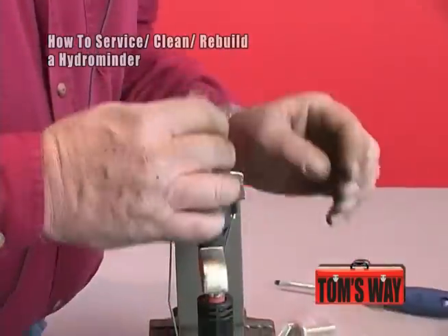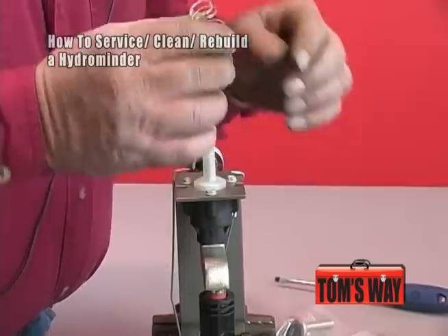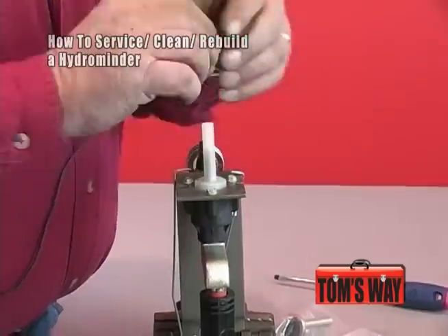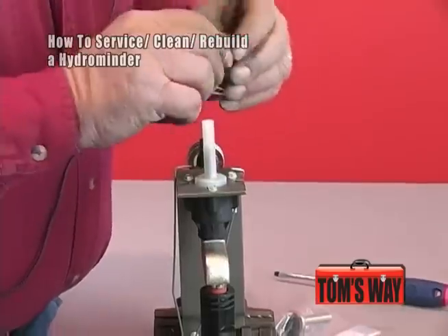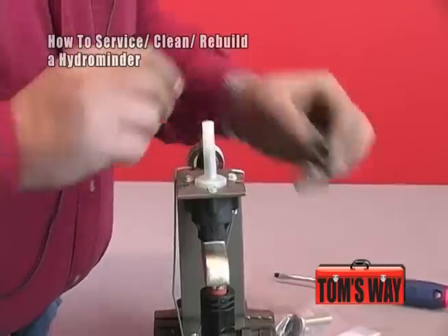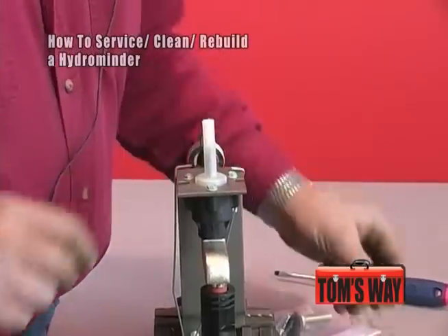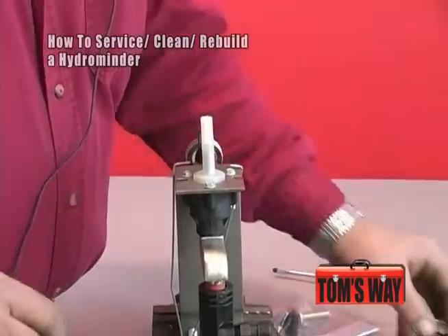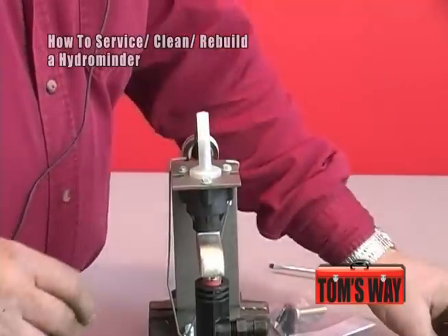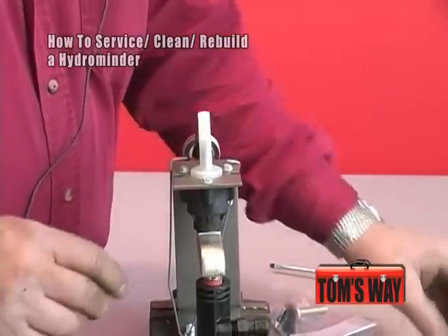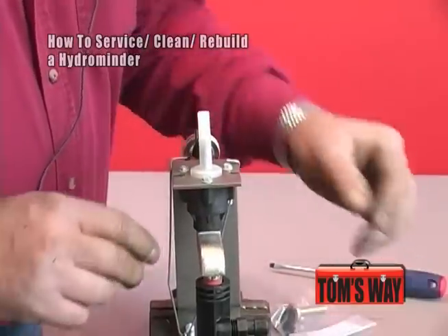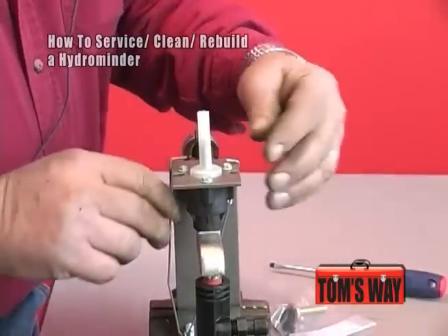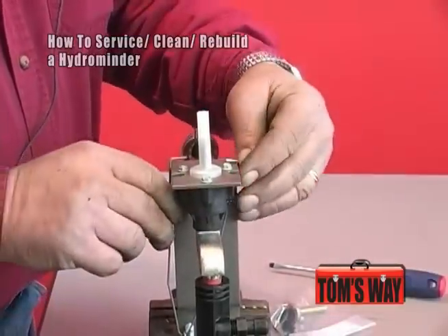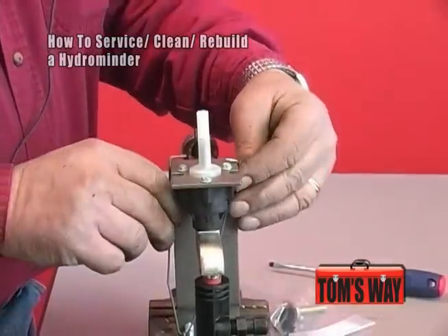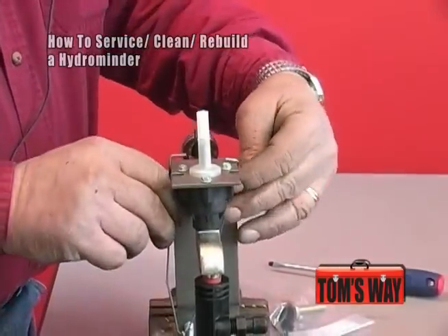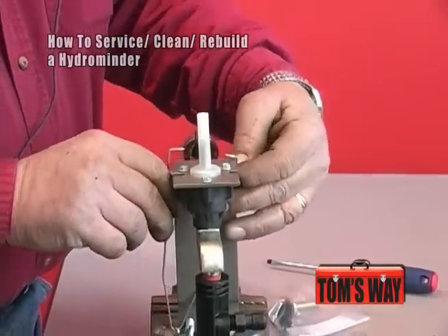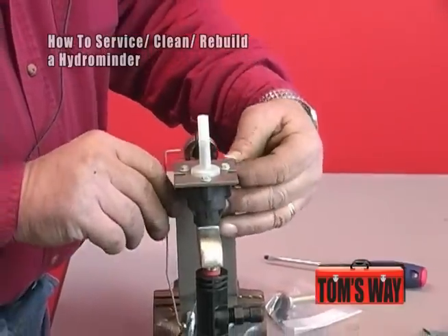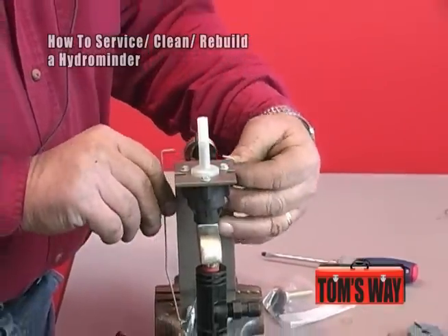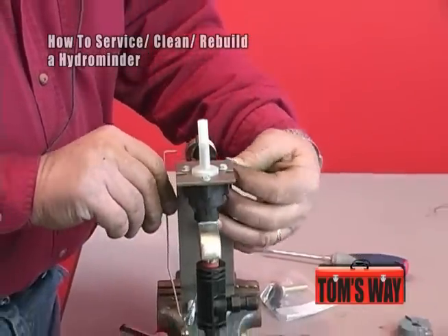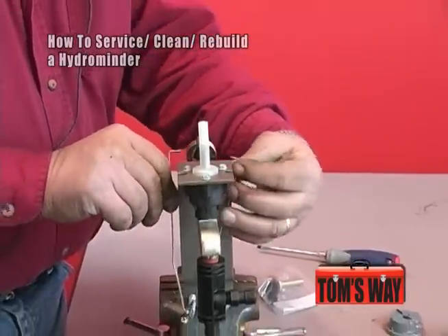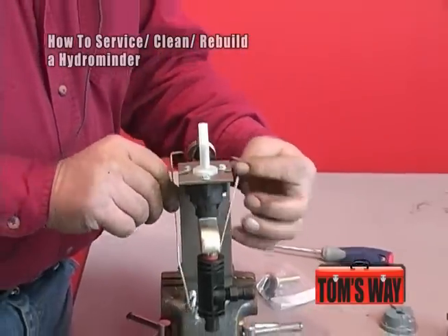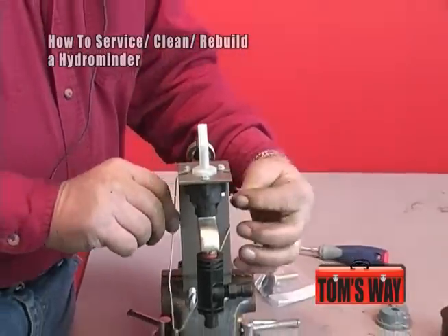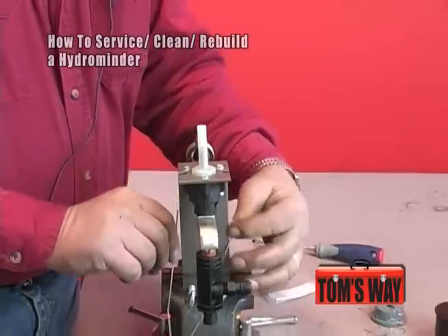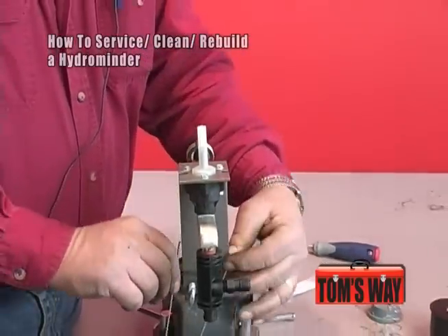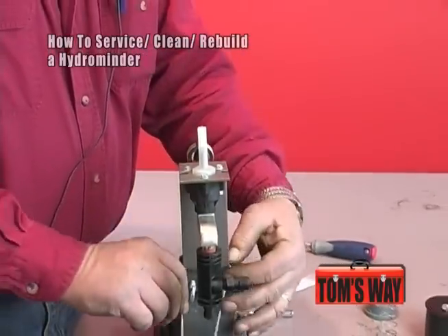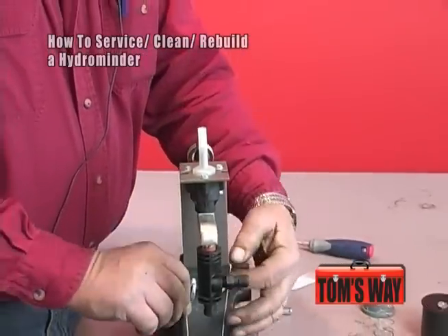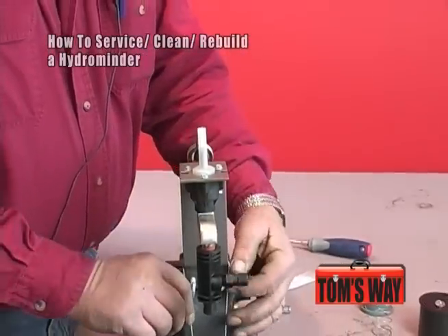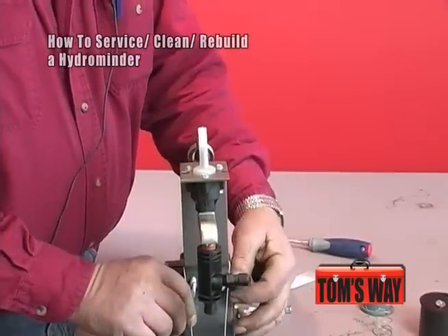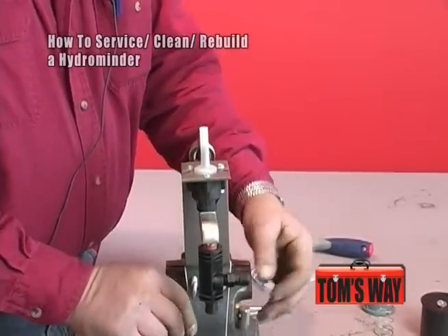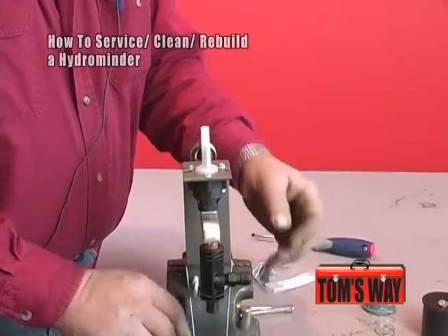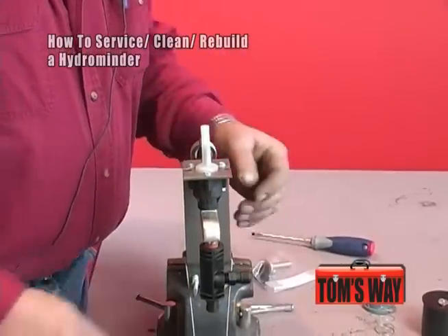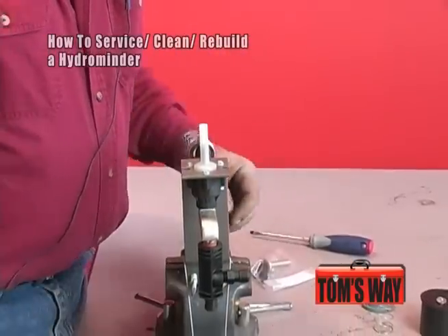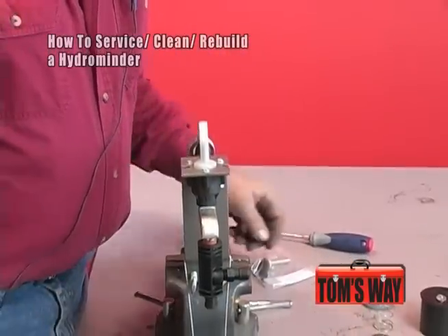Remove the spring. What I normally do is hang the yoke down at the bottom so it's out of my way.